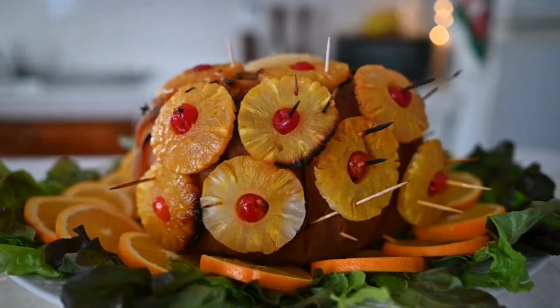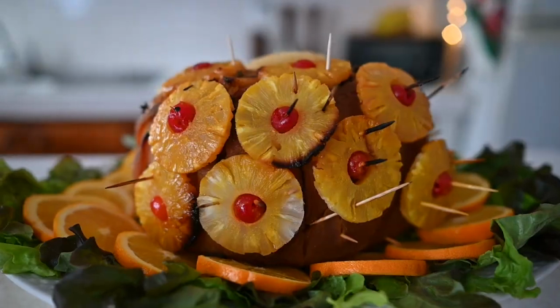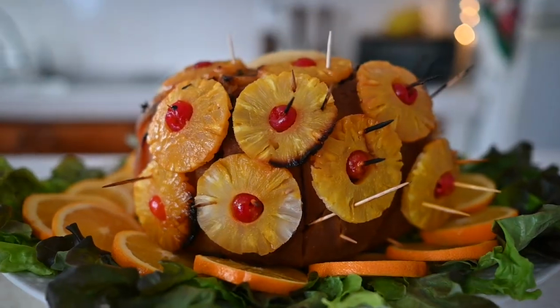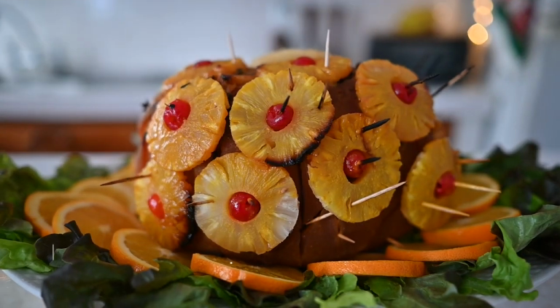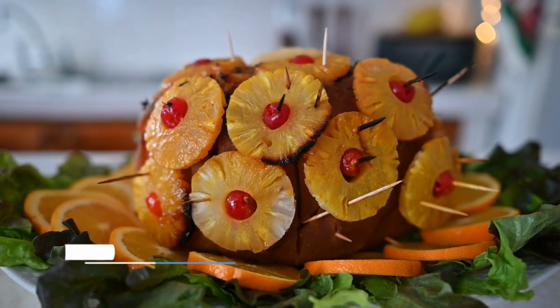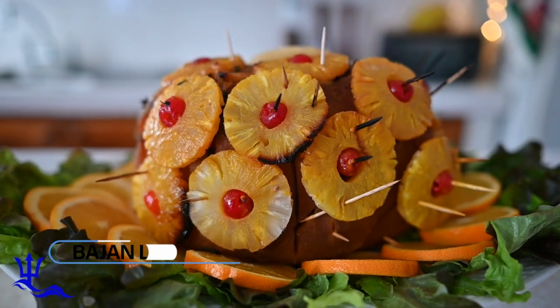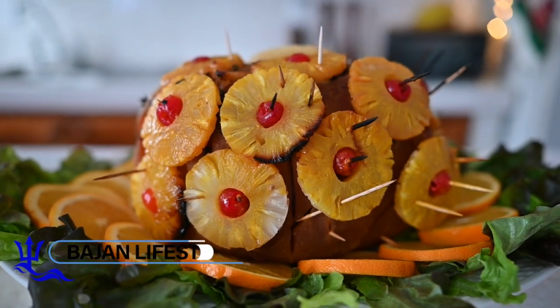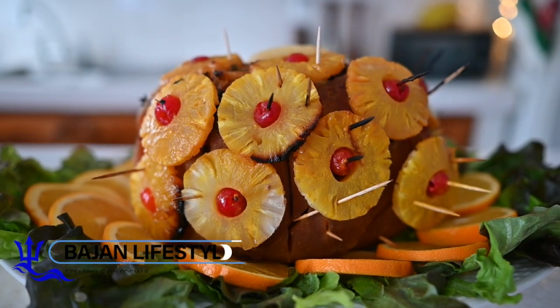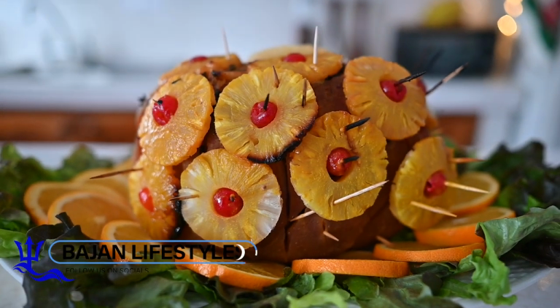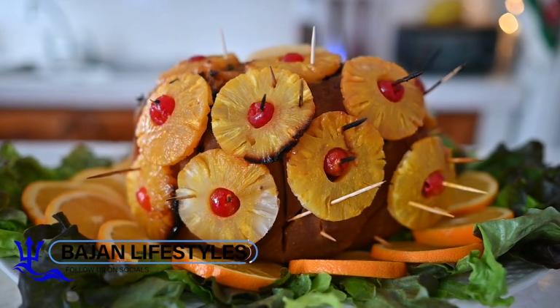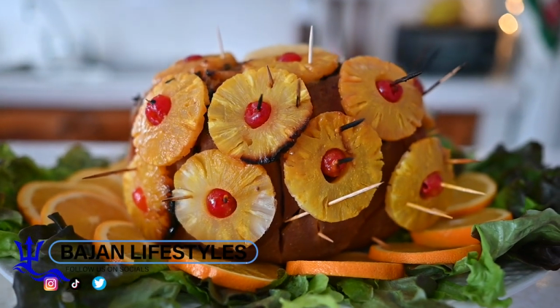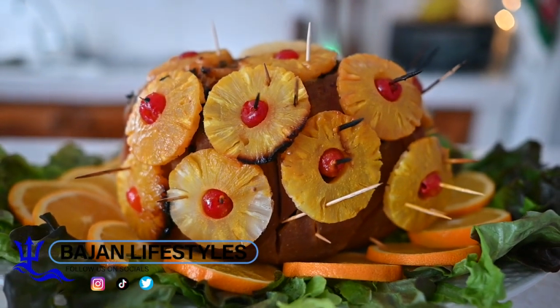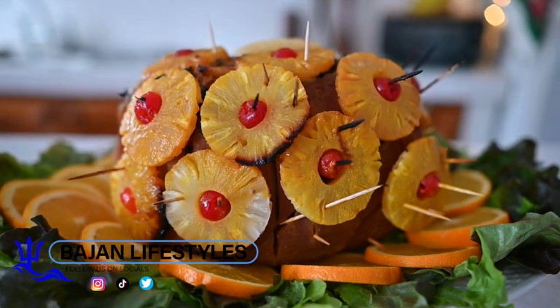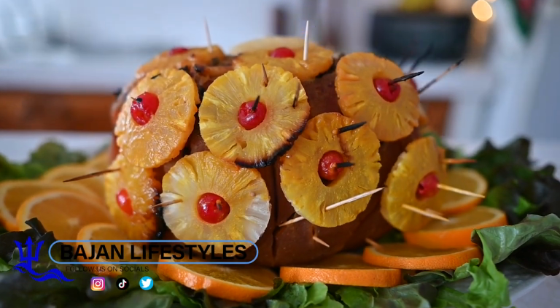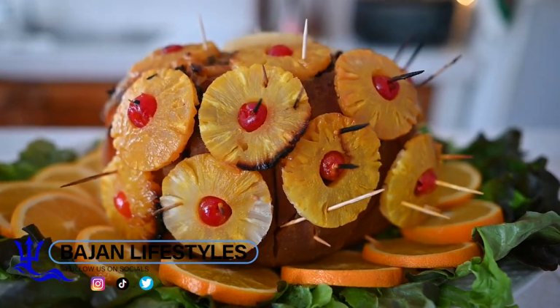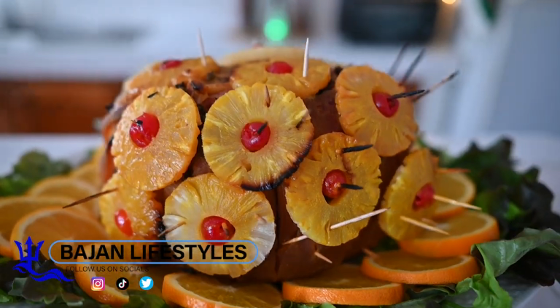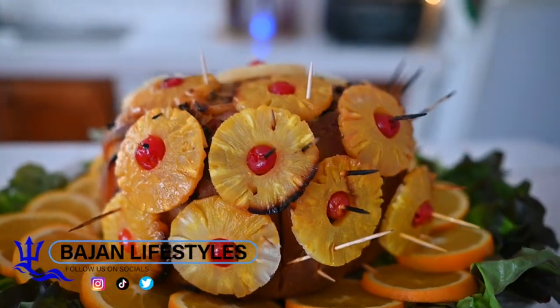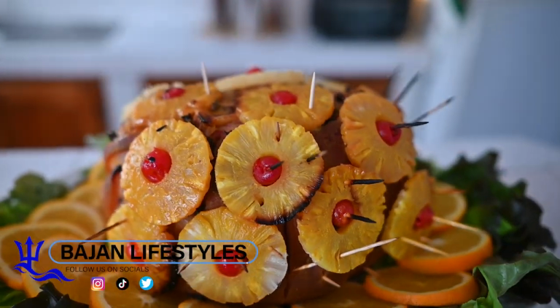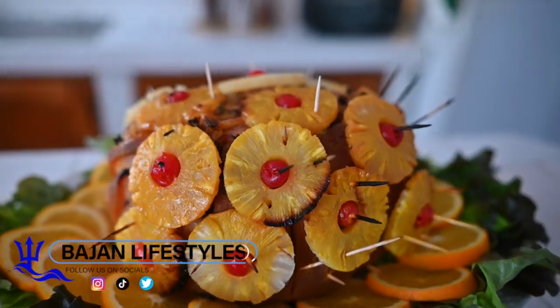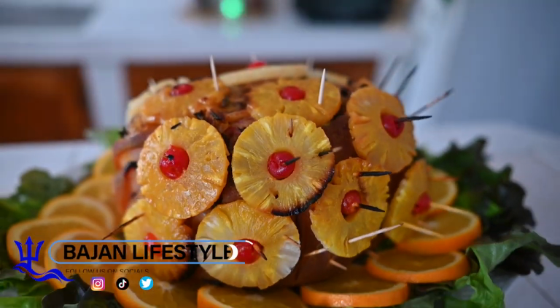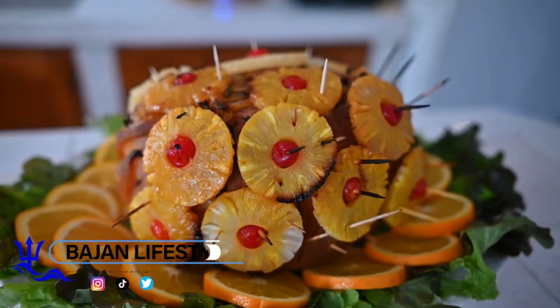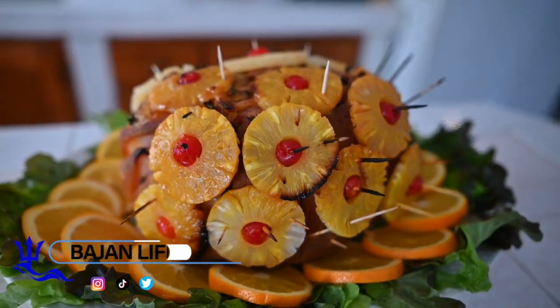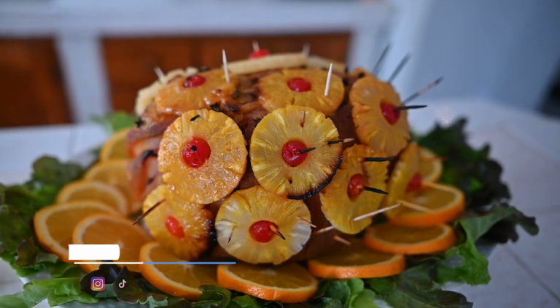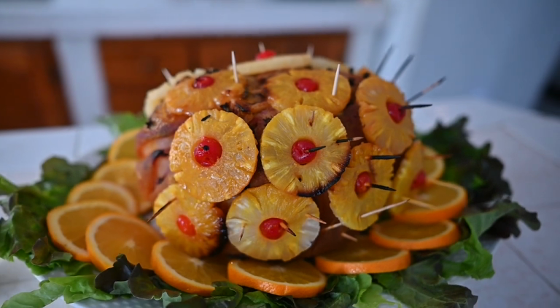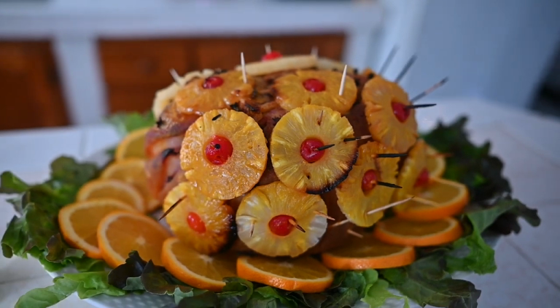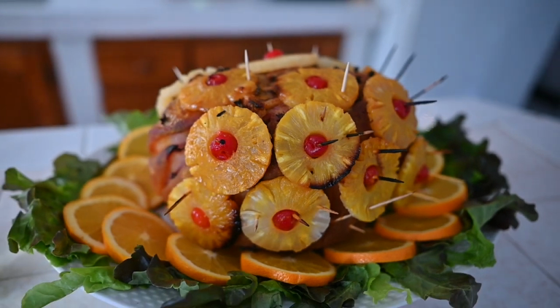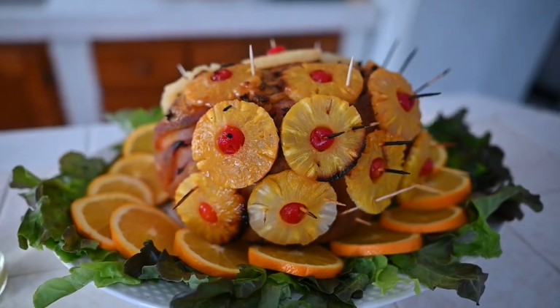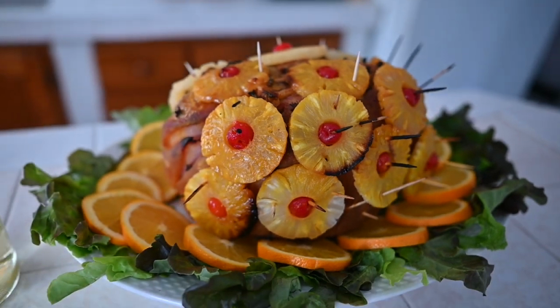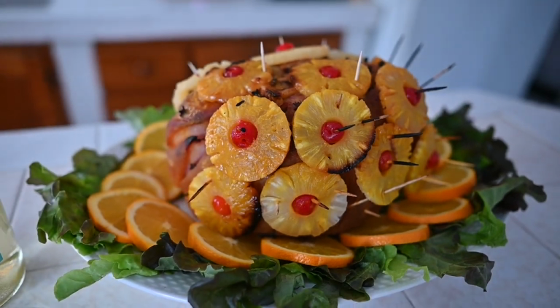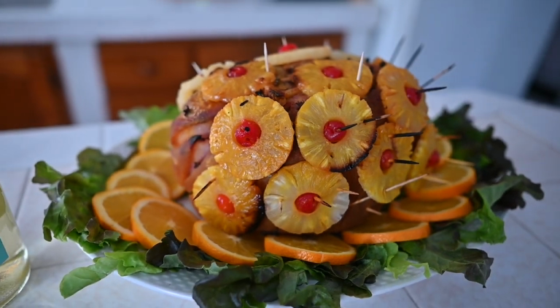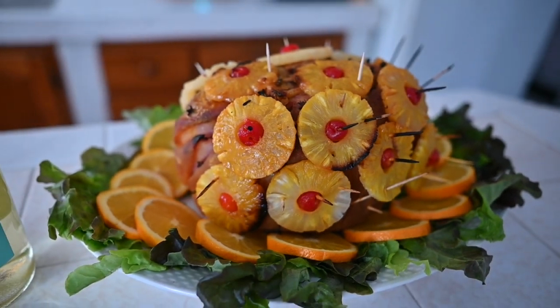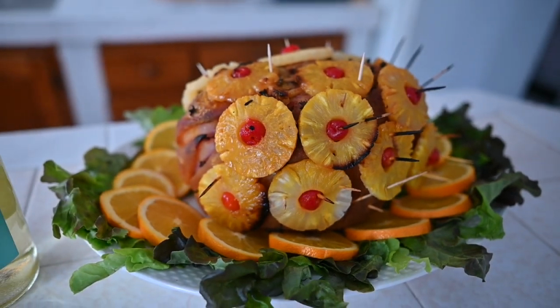Pigeon beer and honey ham. How to make the juiciest ham for the holidays.